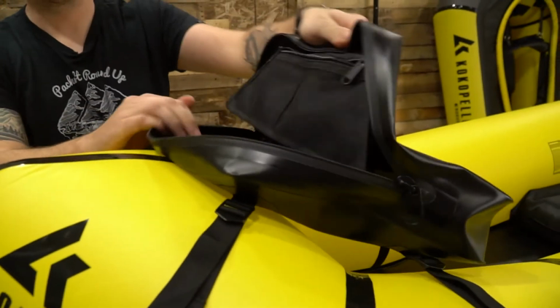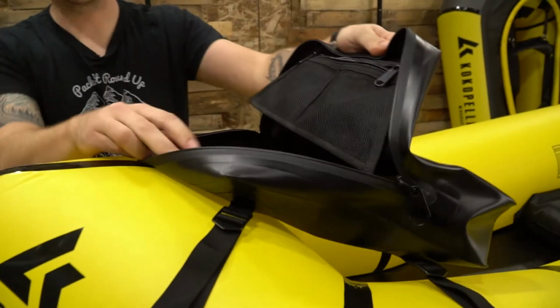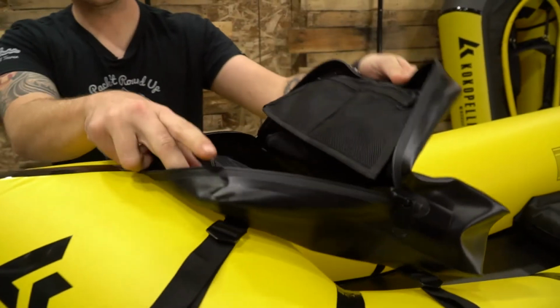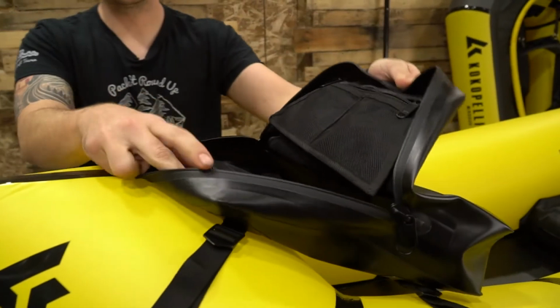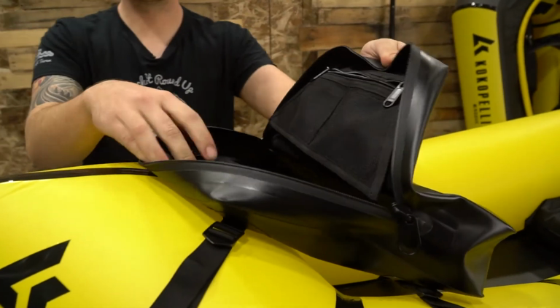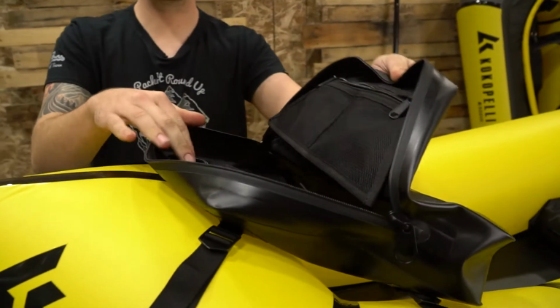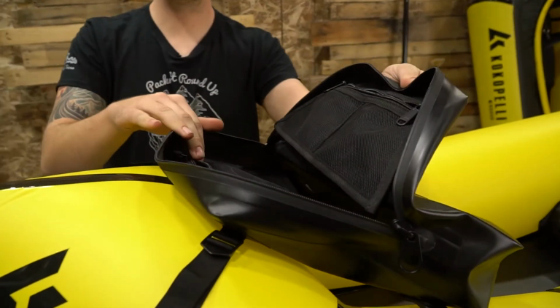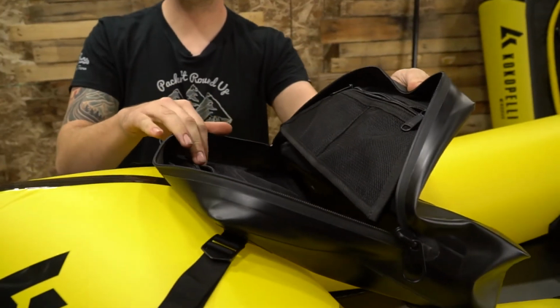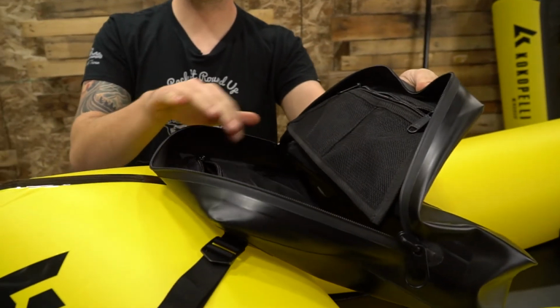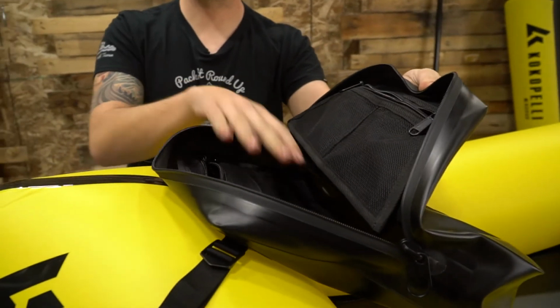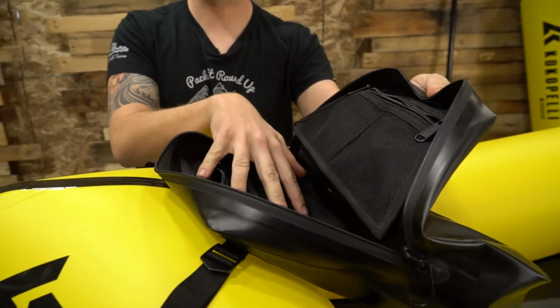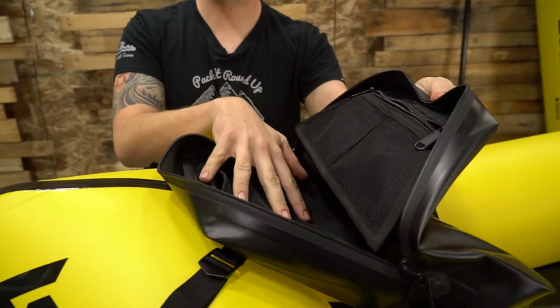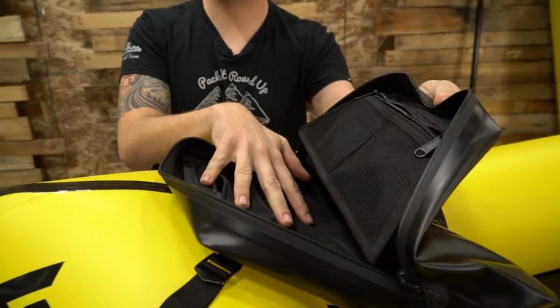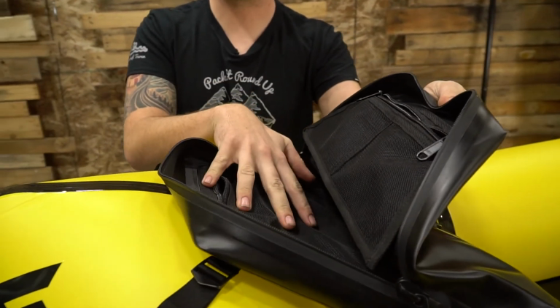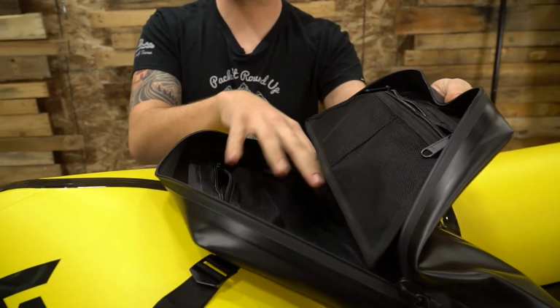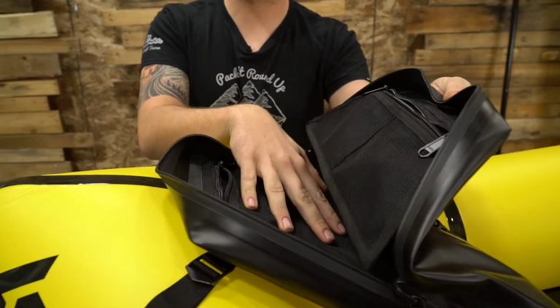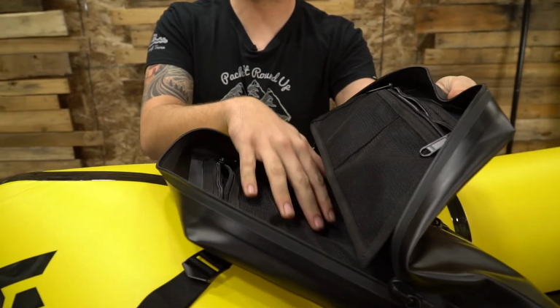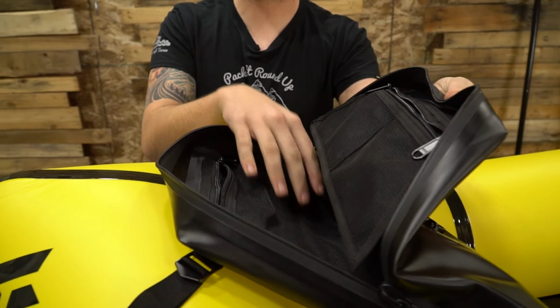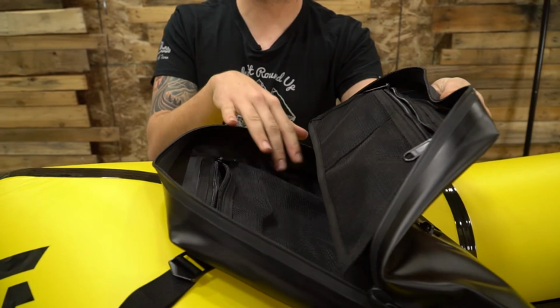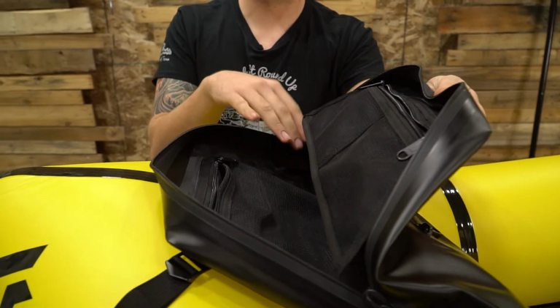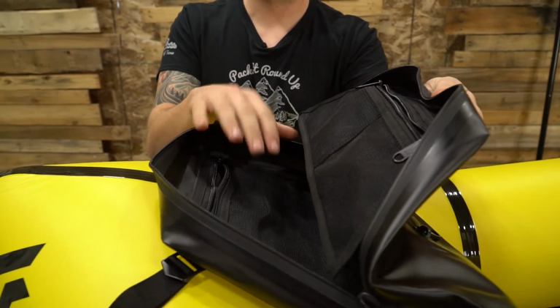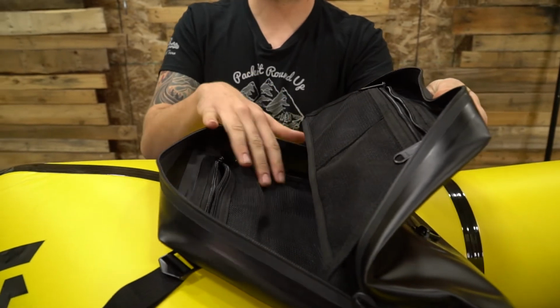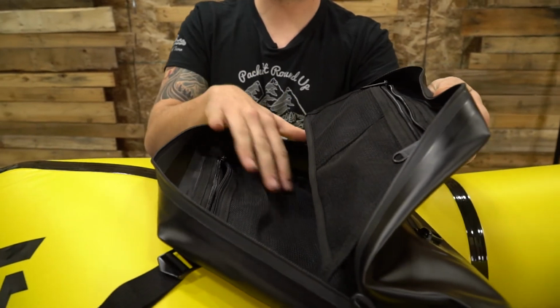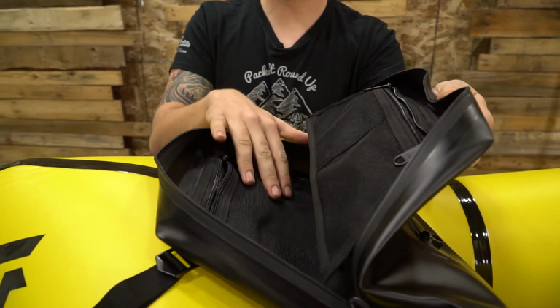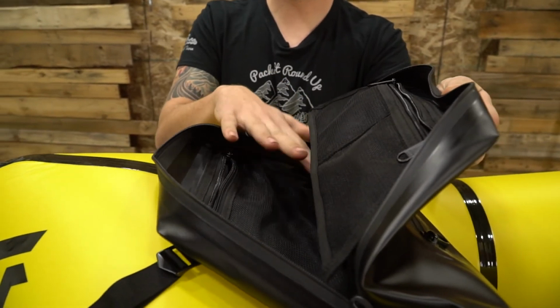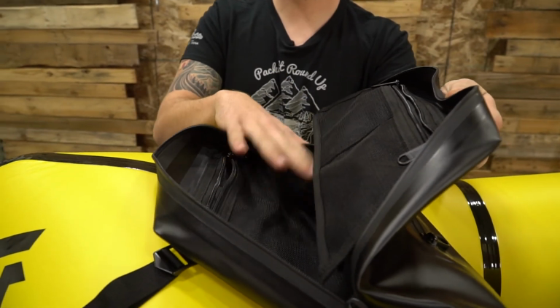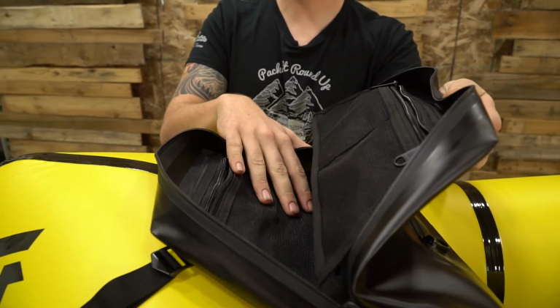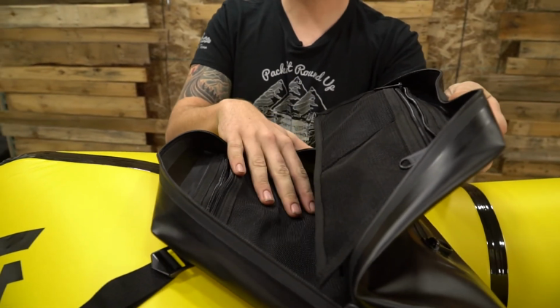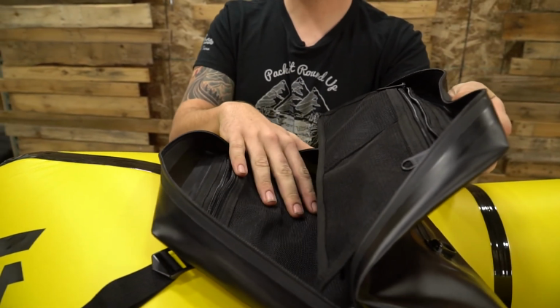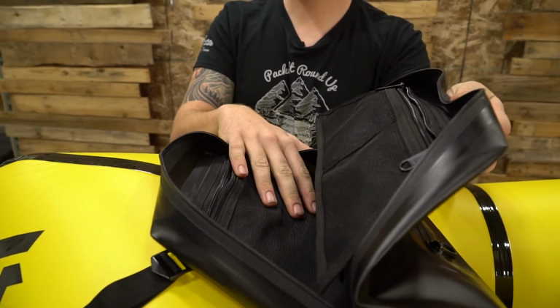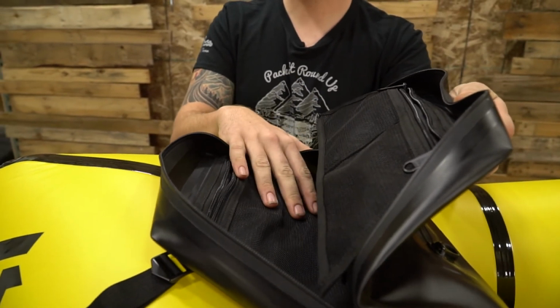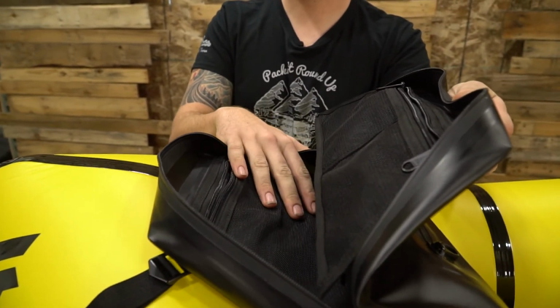You'll have full storage in here for, like I said, your tablet, snacks, anything bigger that you want to take out with you on your trip.